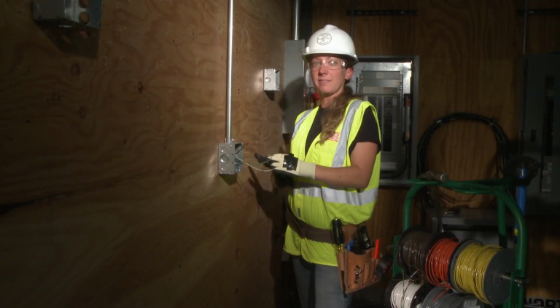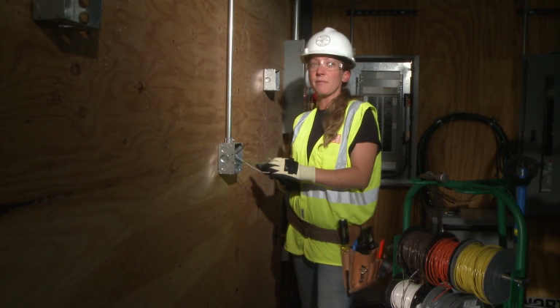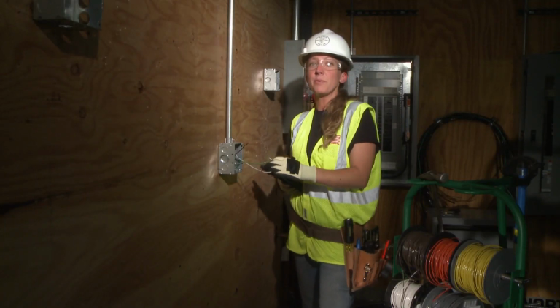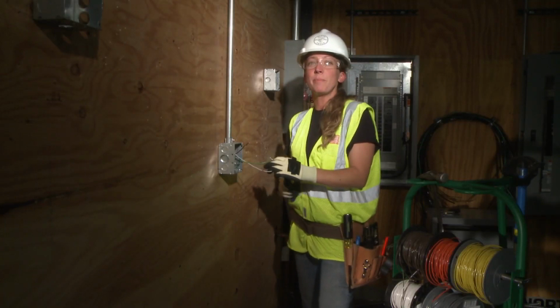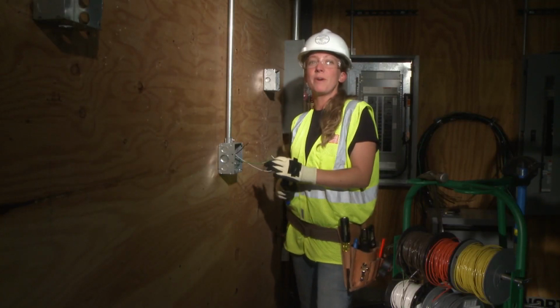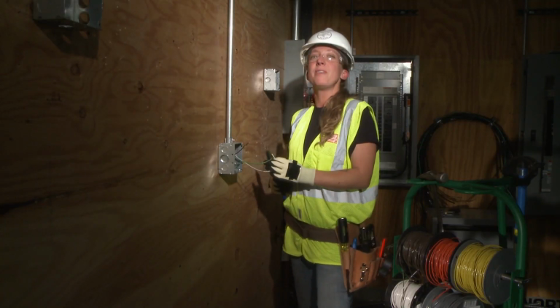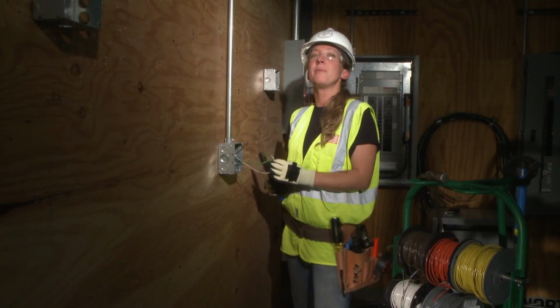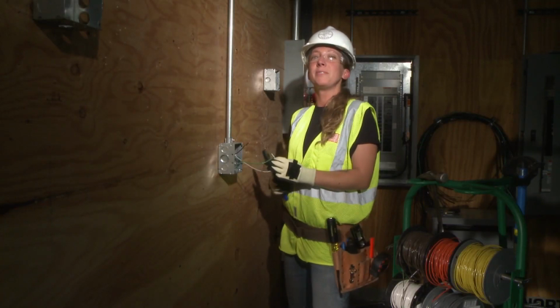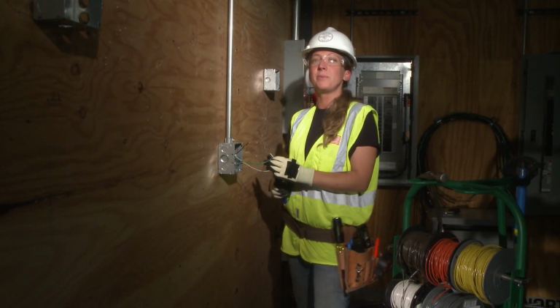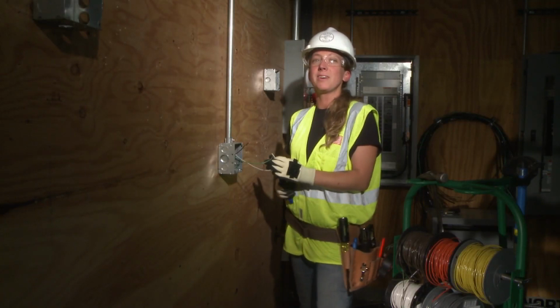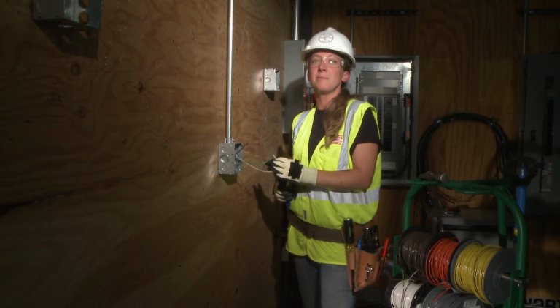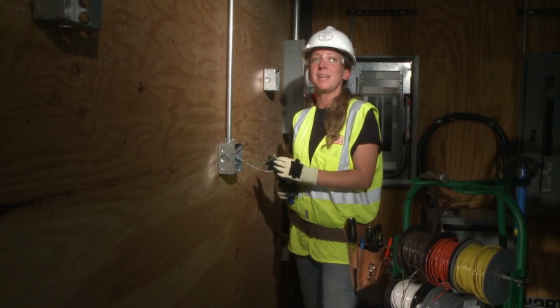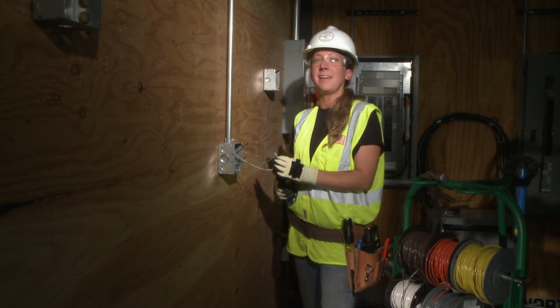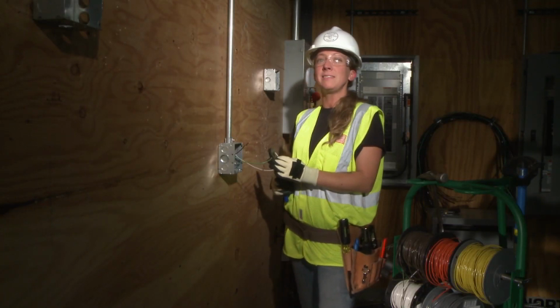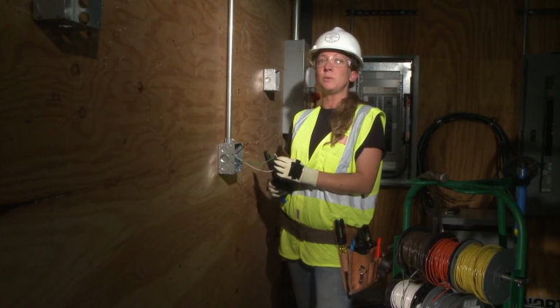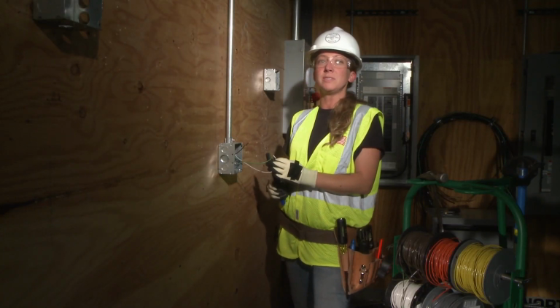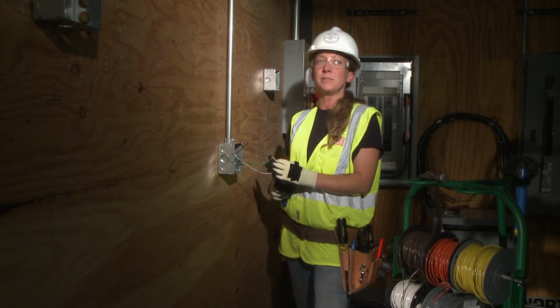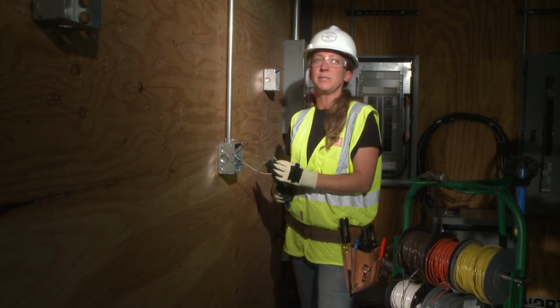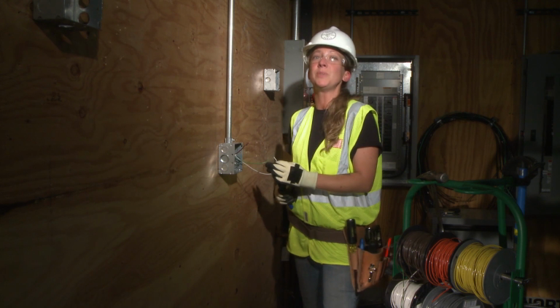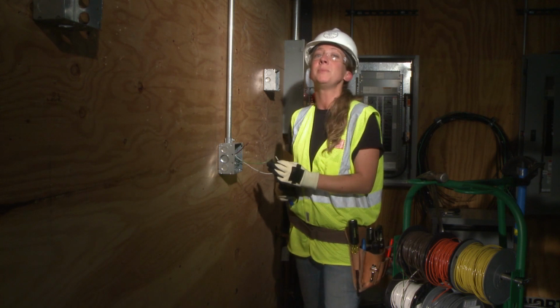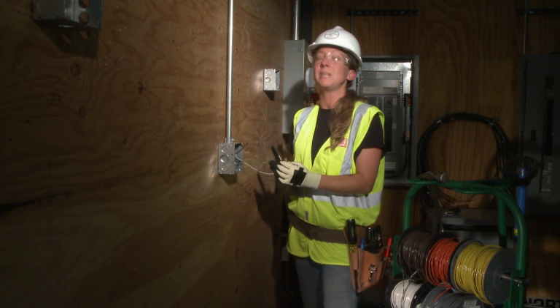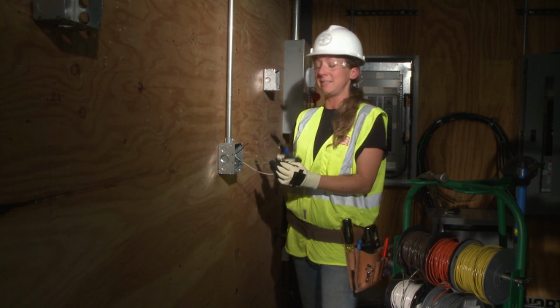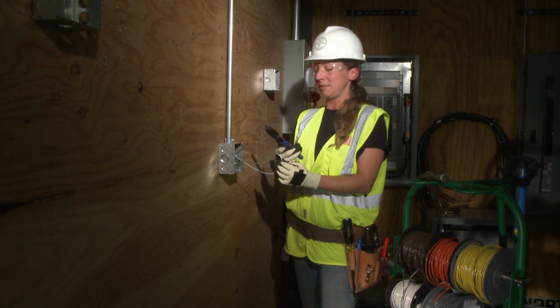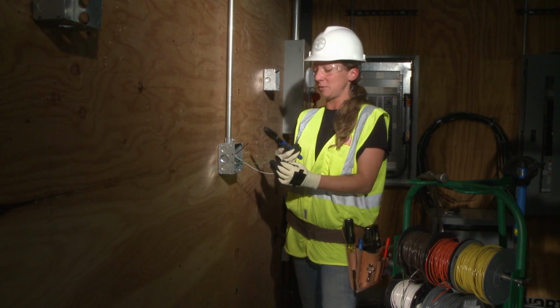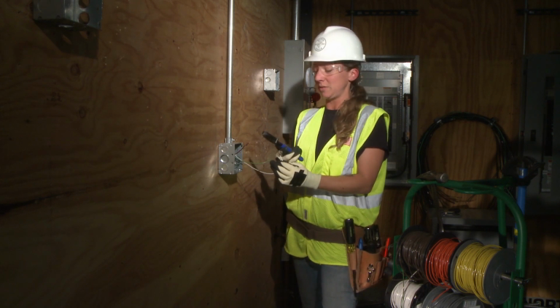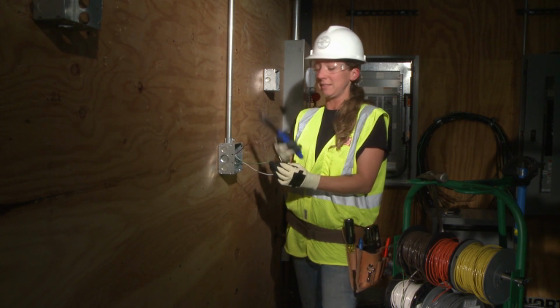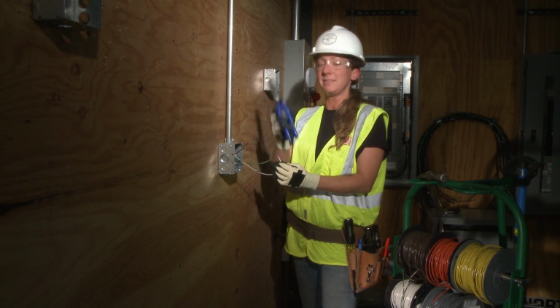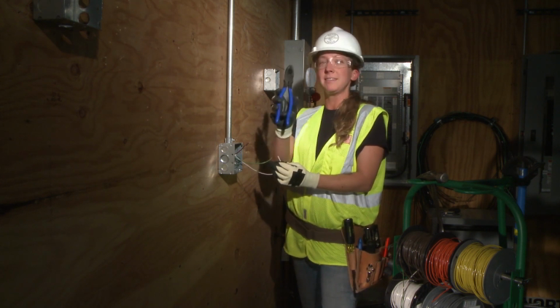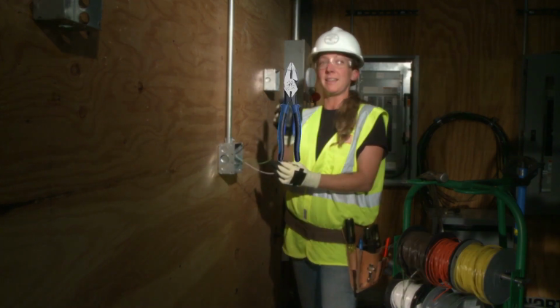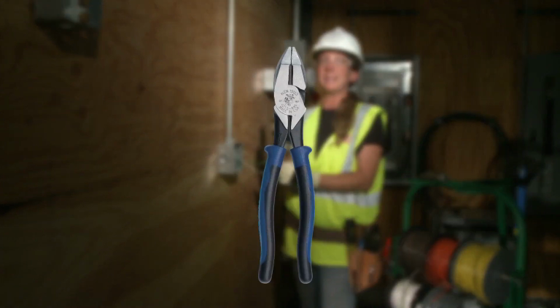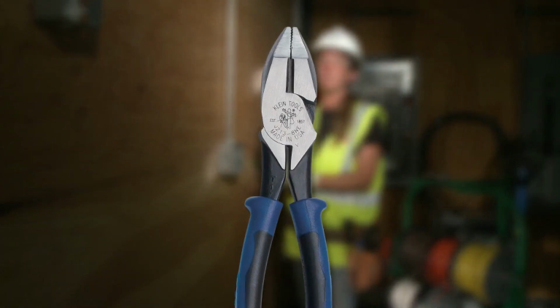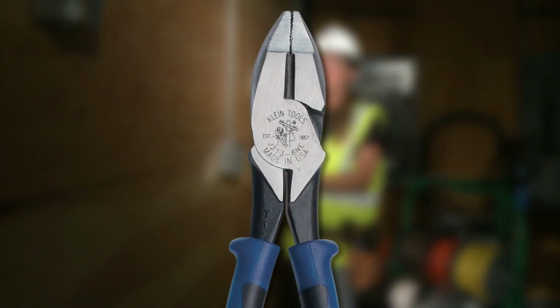Discover what a pro knows. When it comes to hand tools, only one brand is number one — Klein Tools.